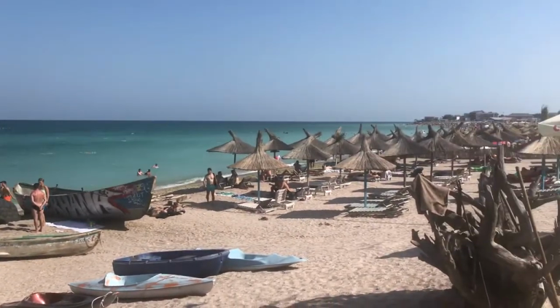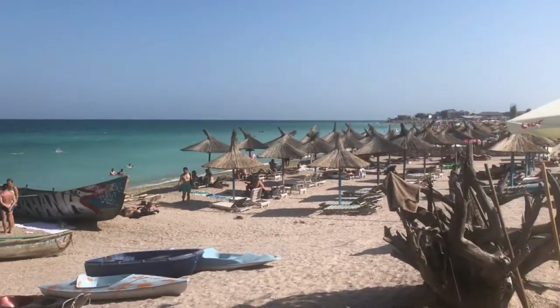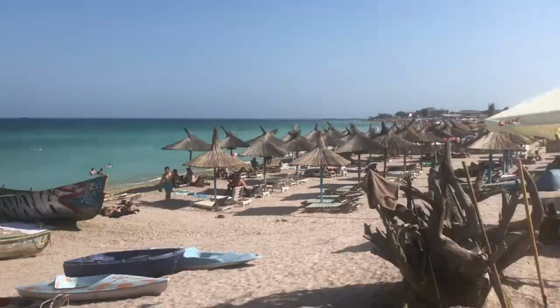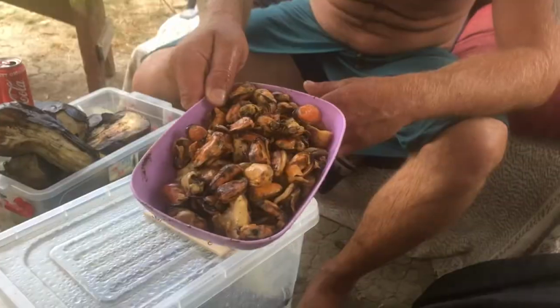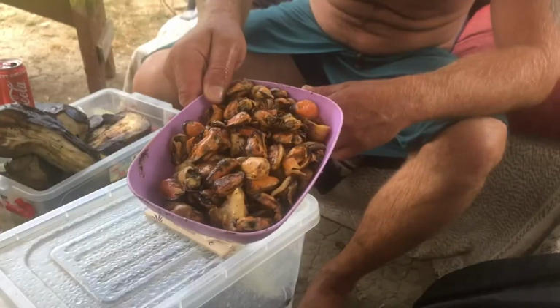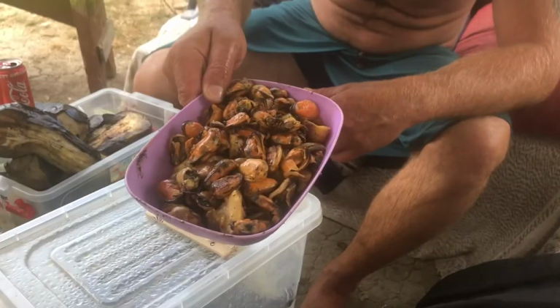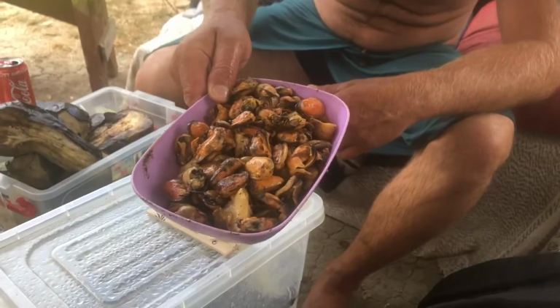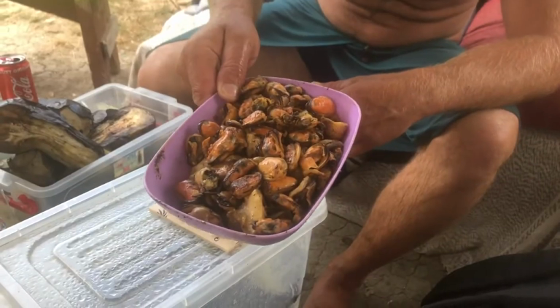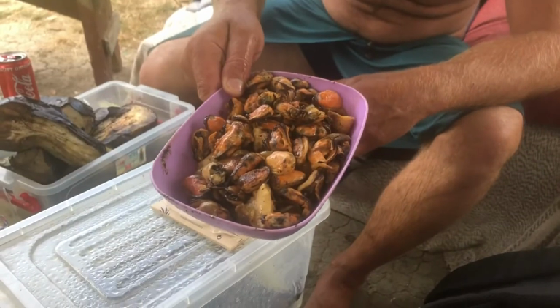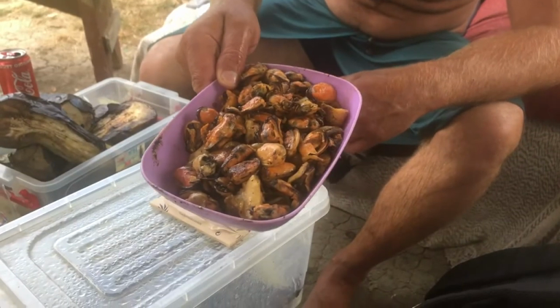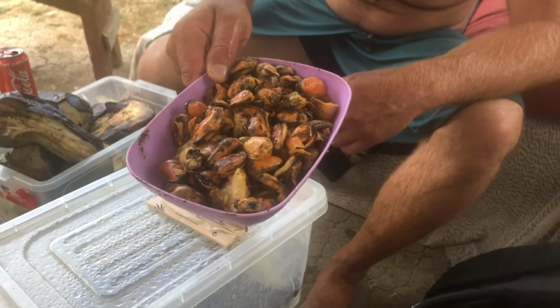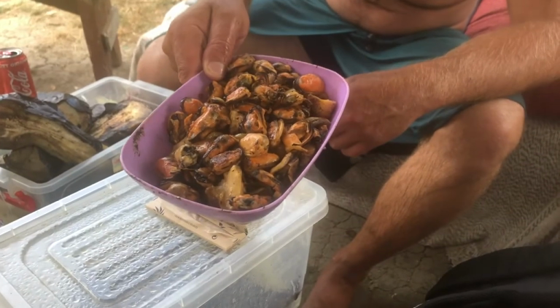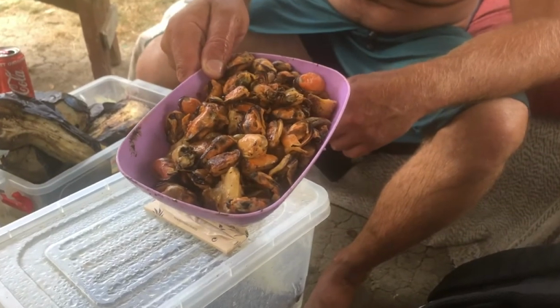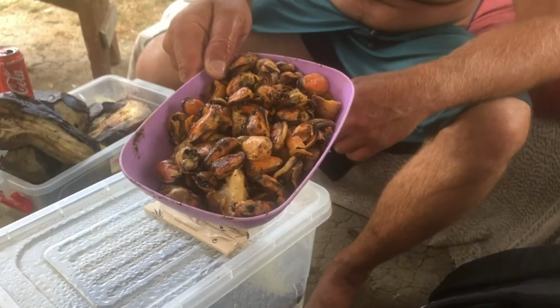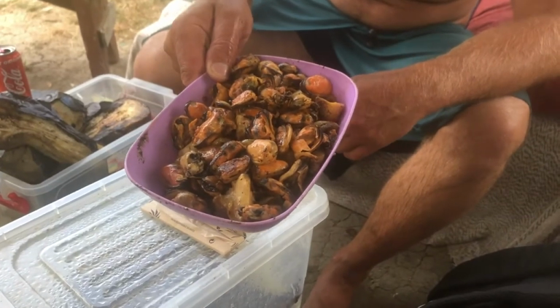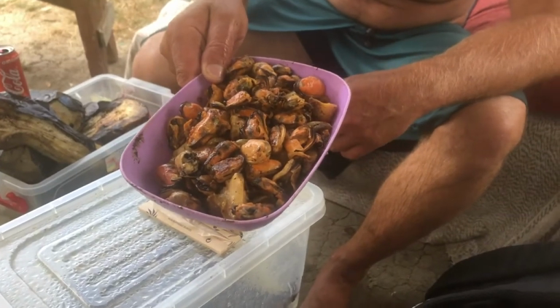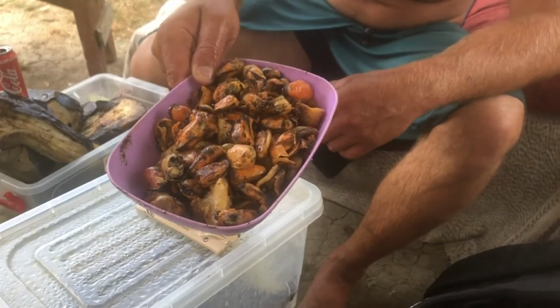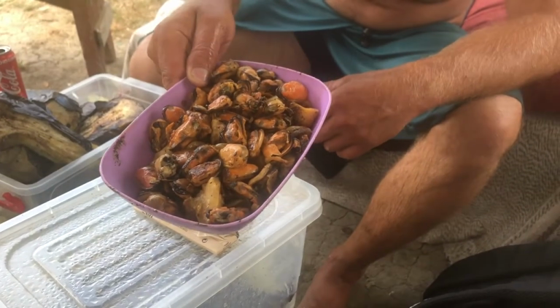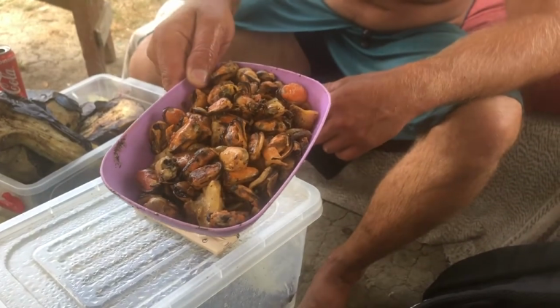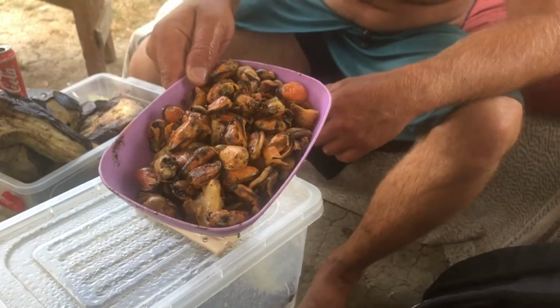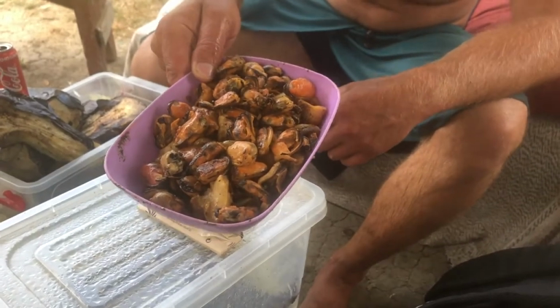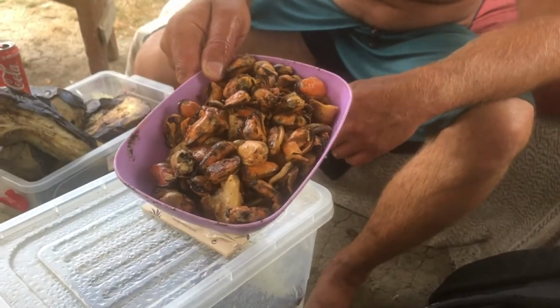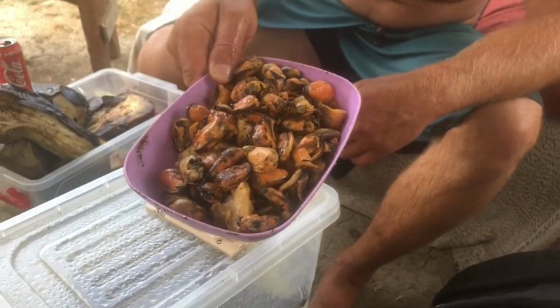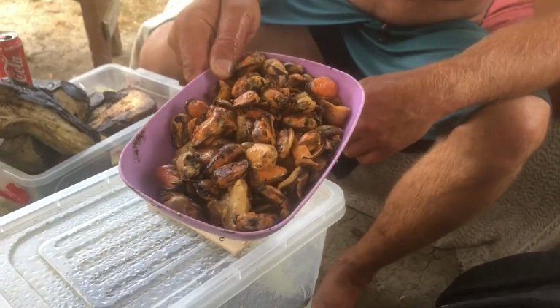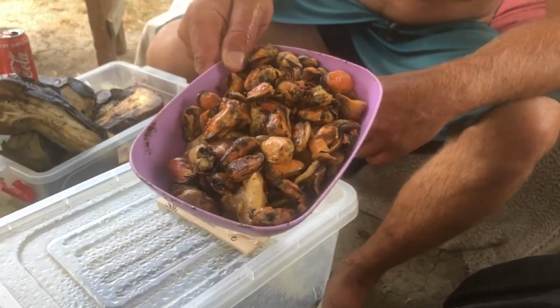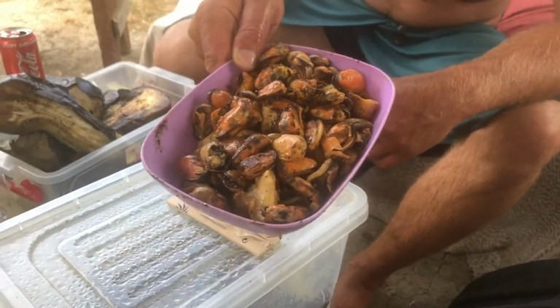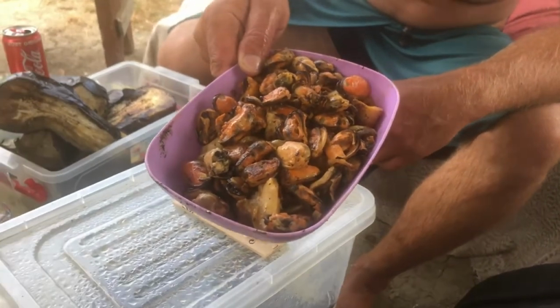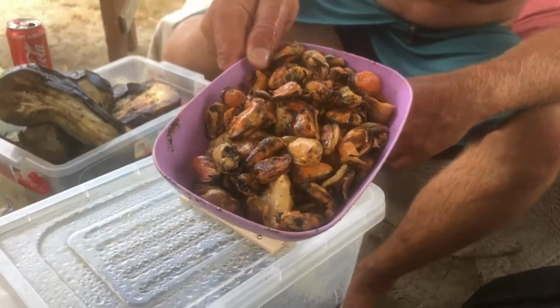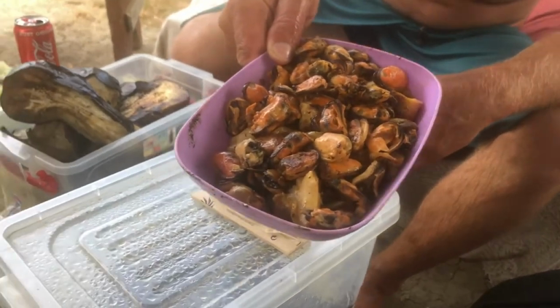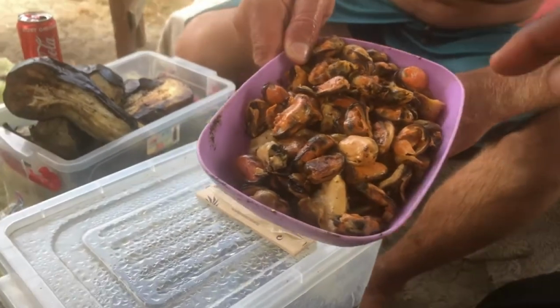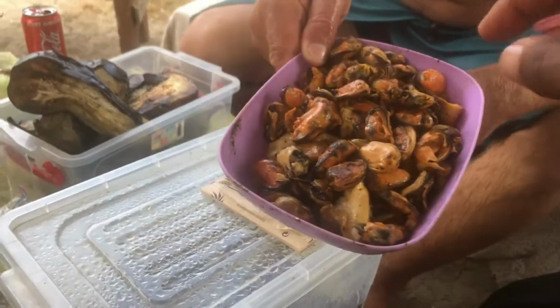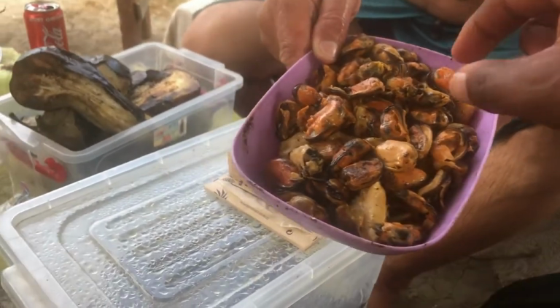We're back here now at camp and this is the eggplants.